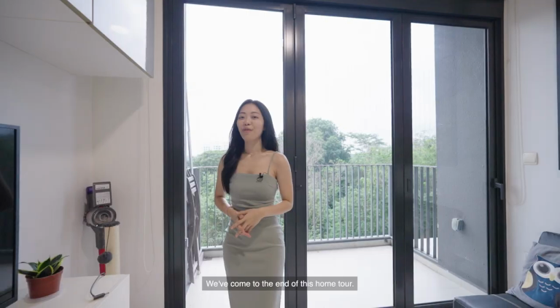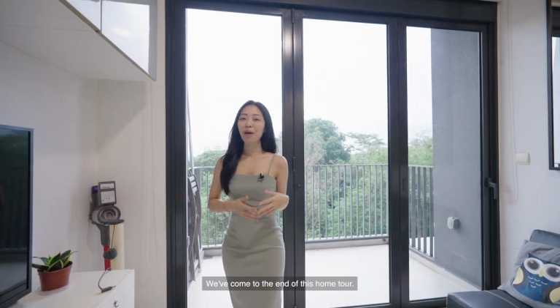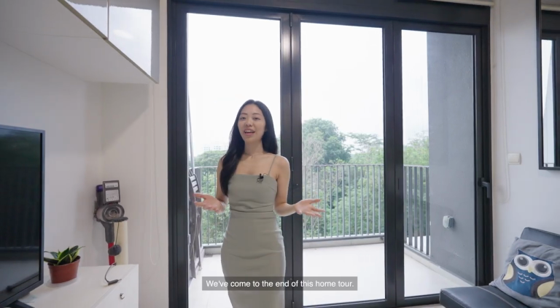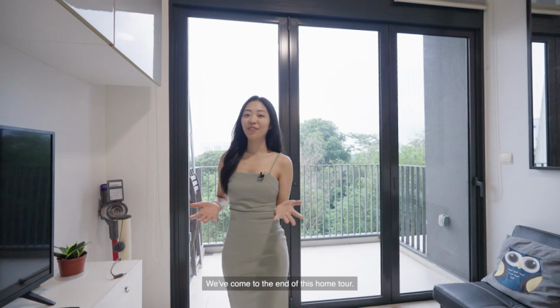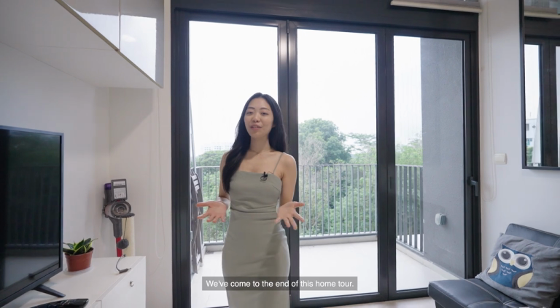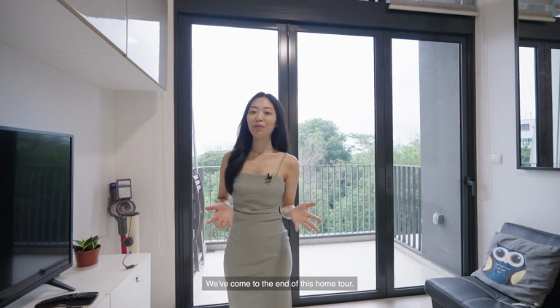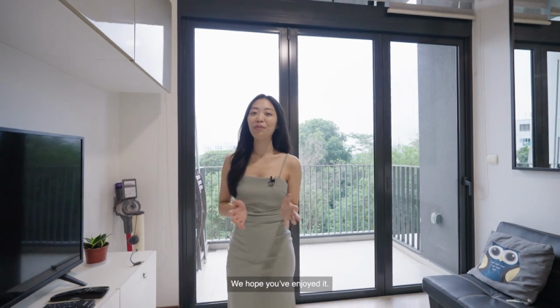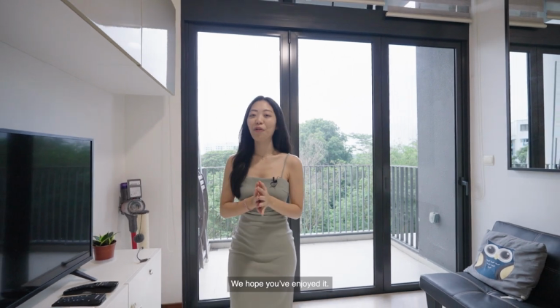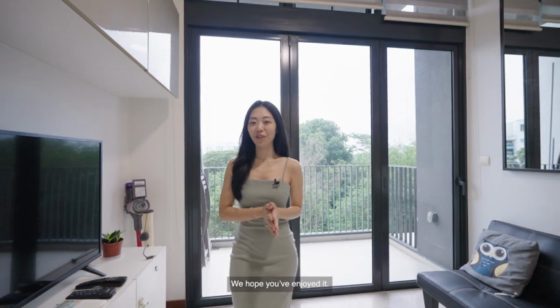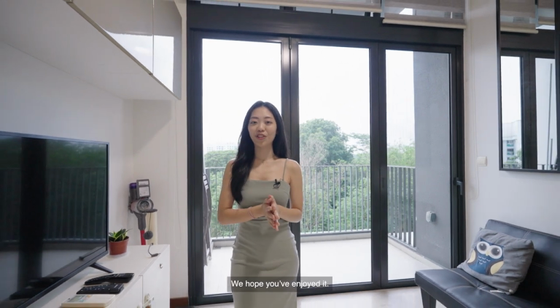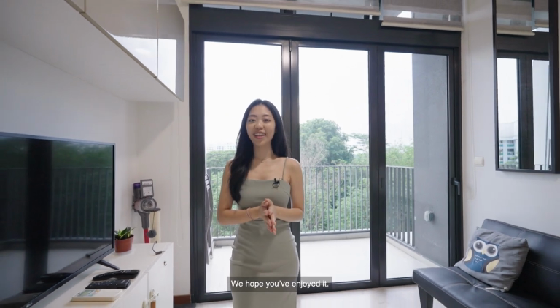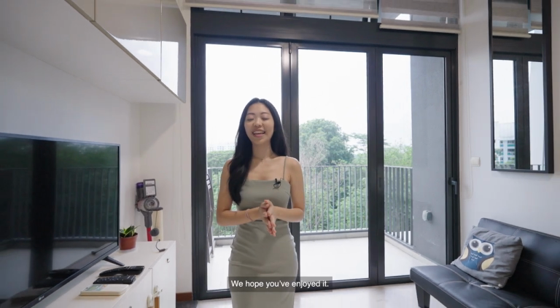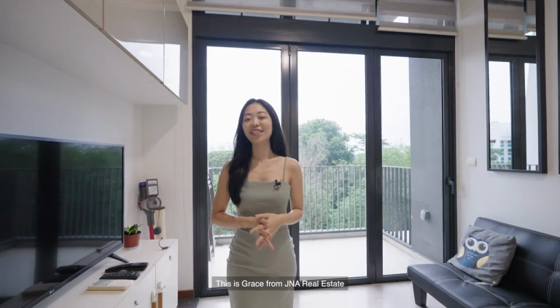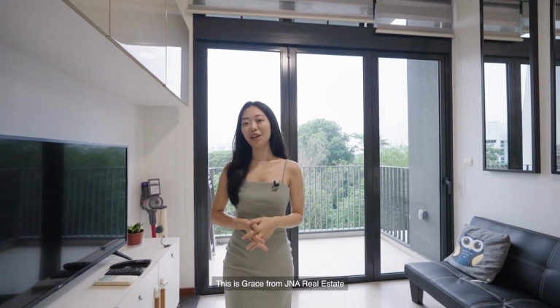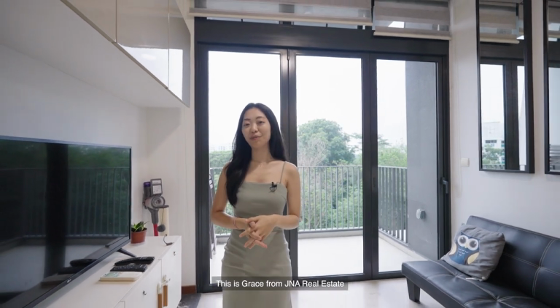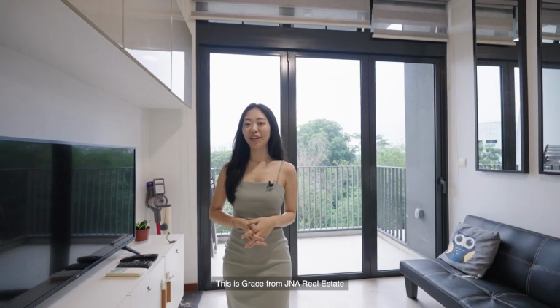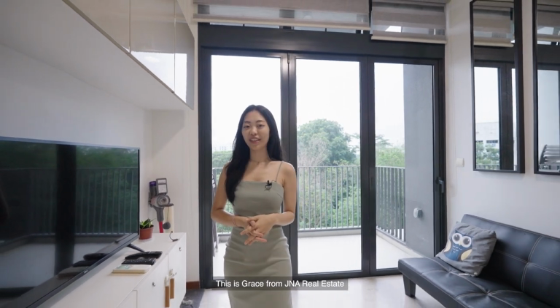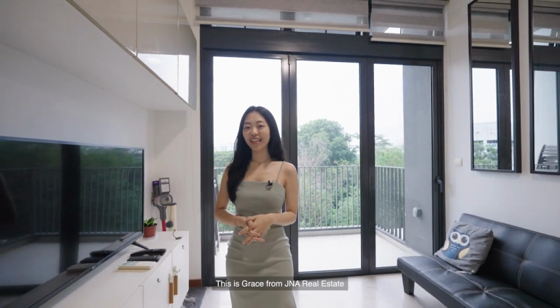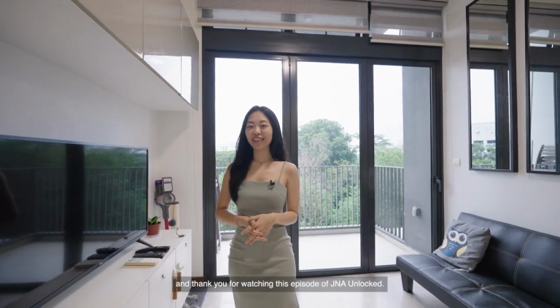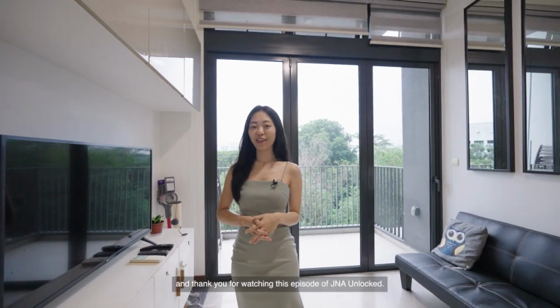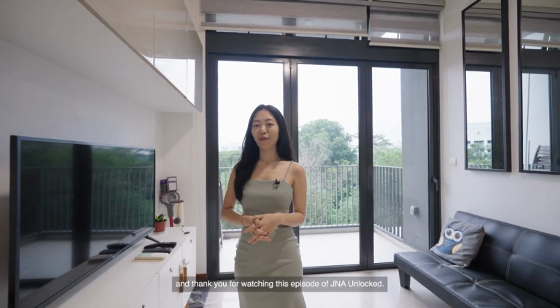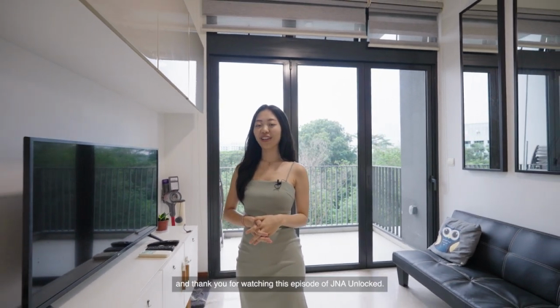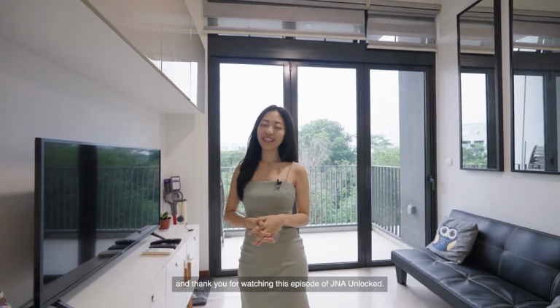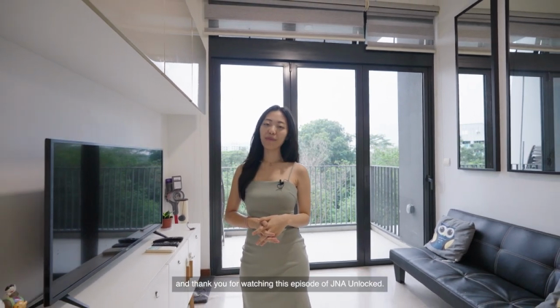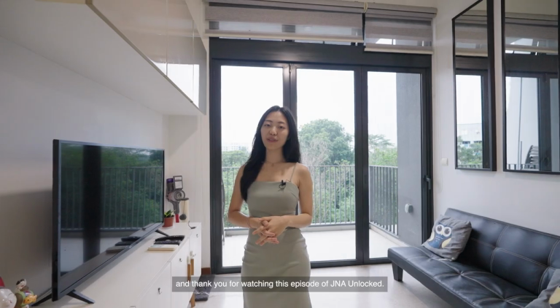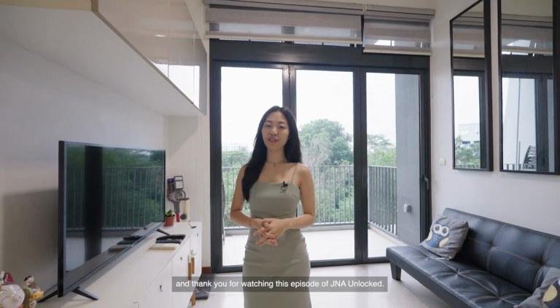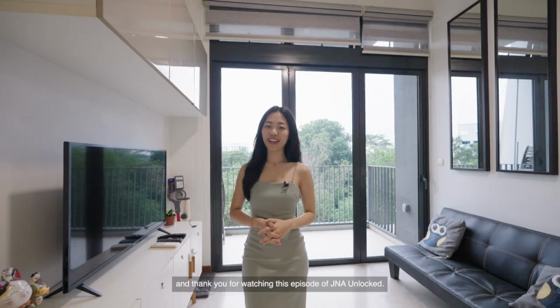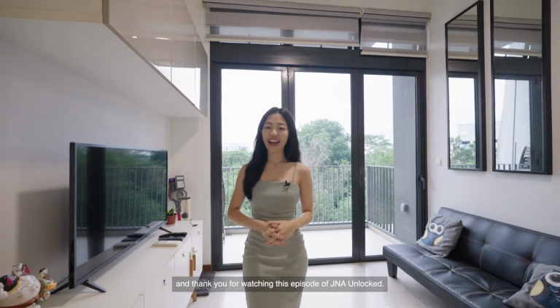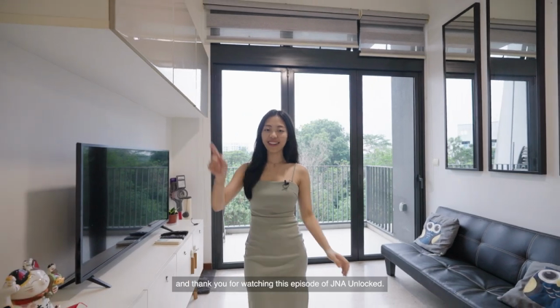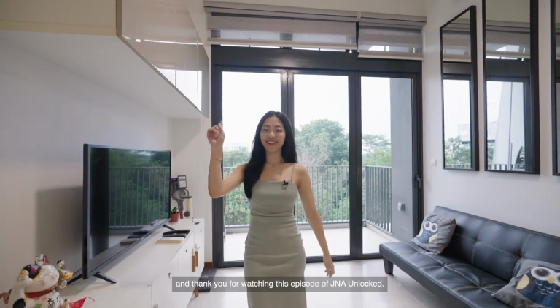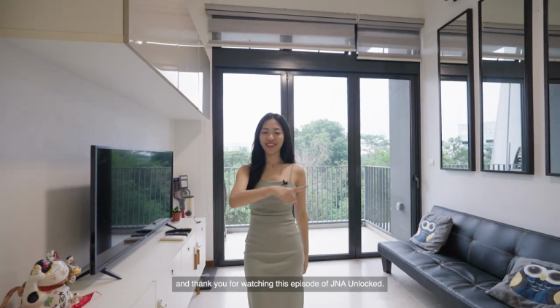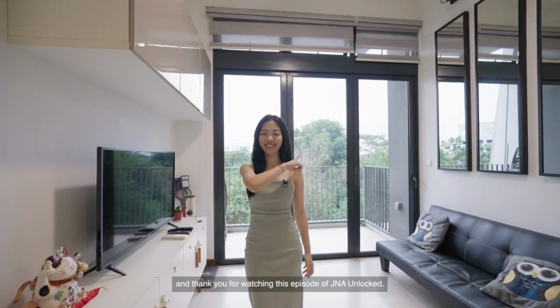We've come to the end of this home tour — we hope you've enjoyed it. This is Grace from GNA Real Estate, and thank you for watching this episode of GNA Unlocked.